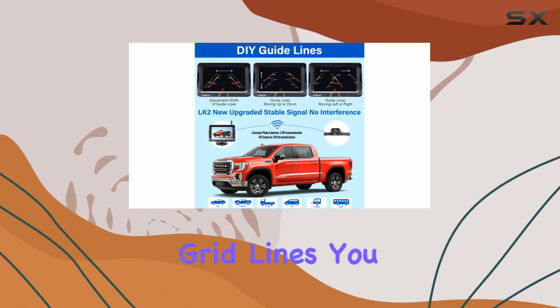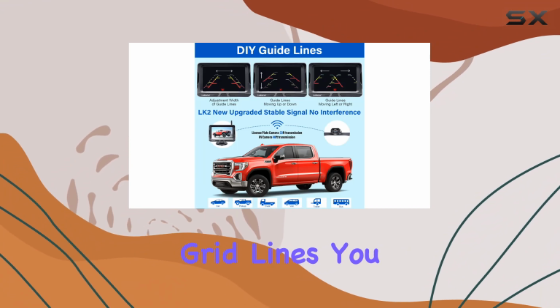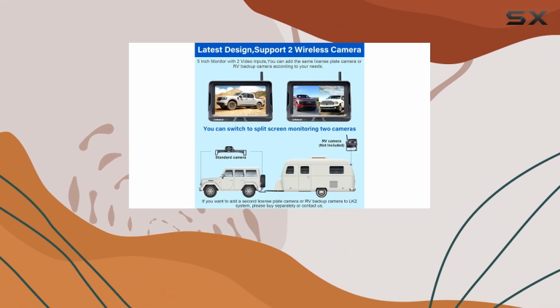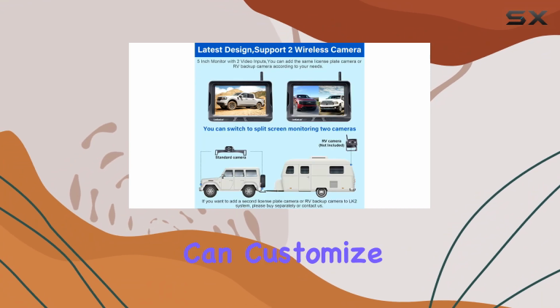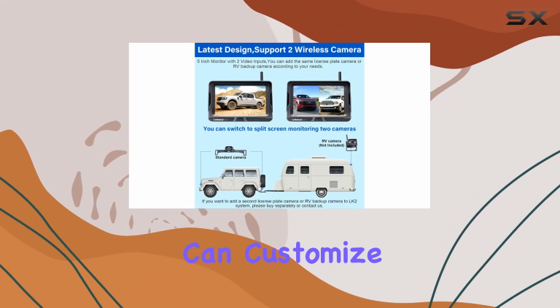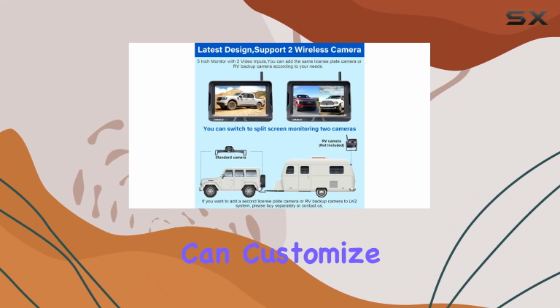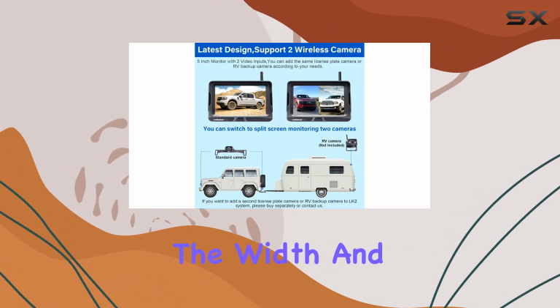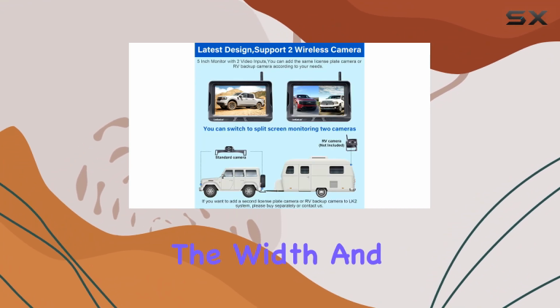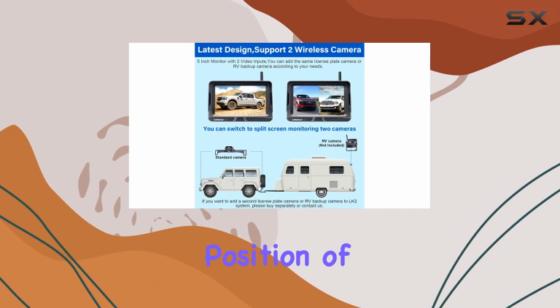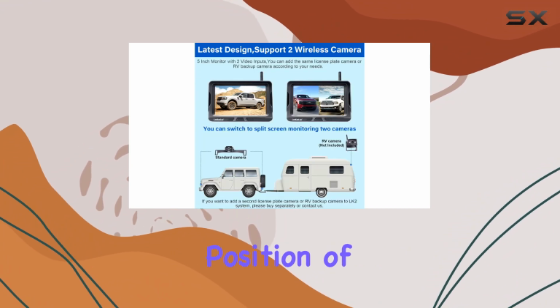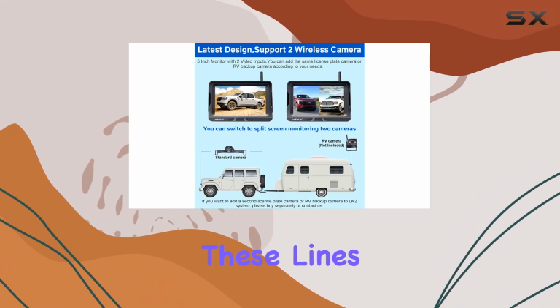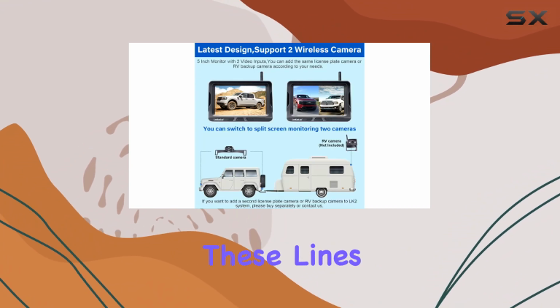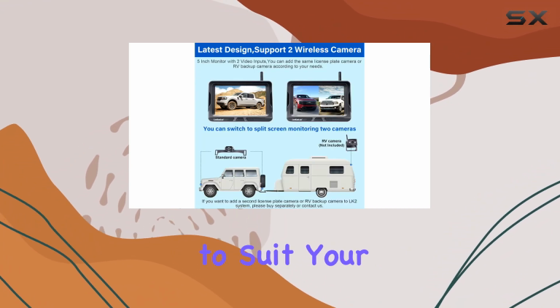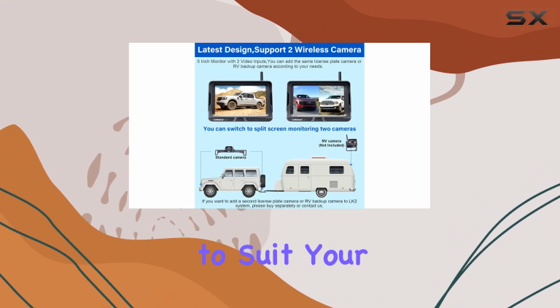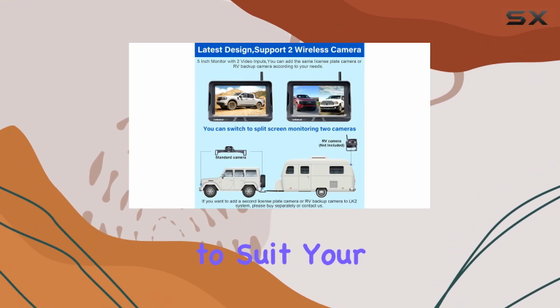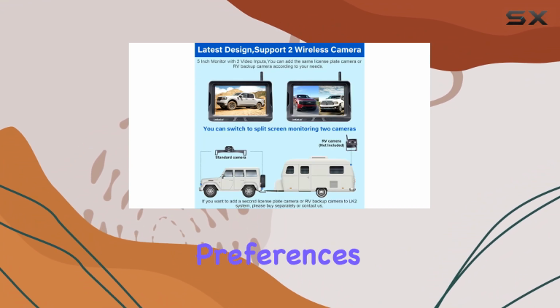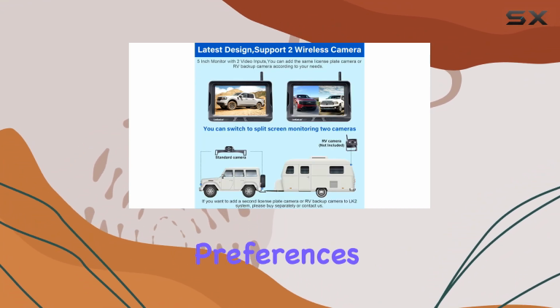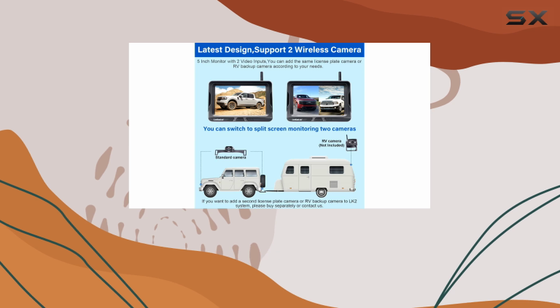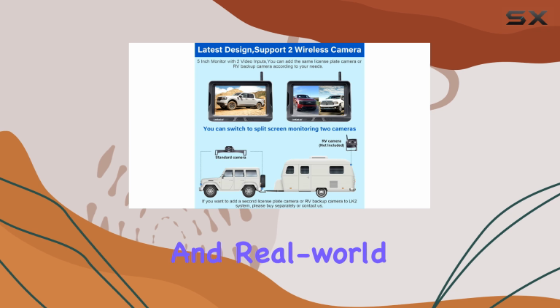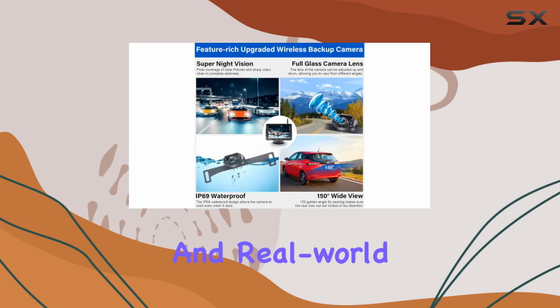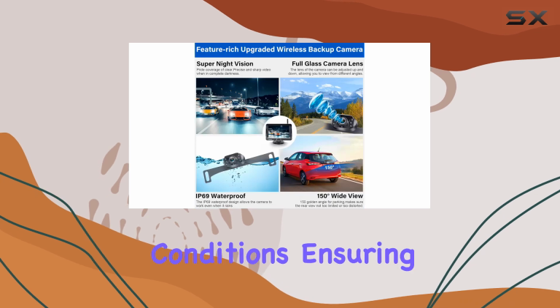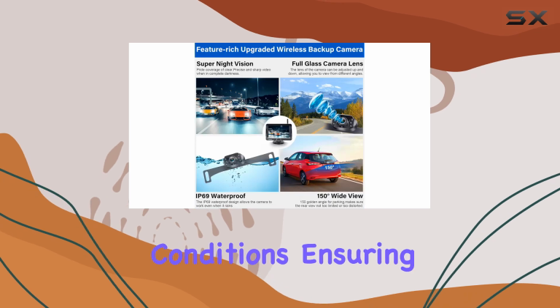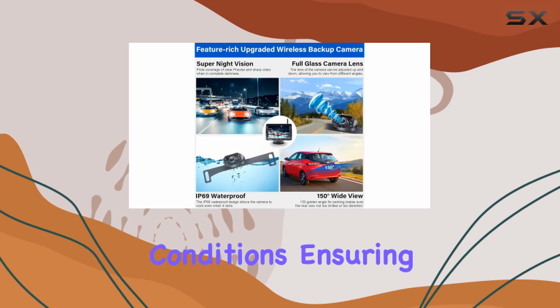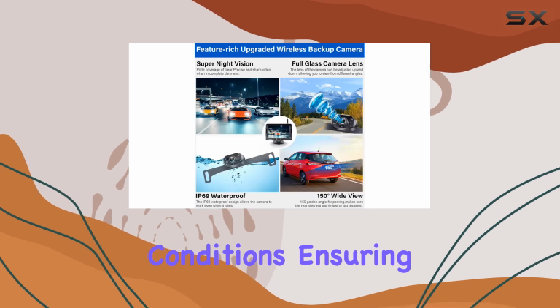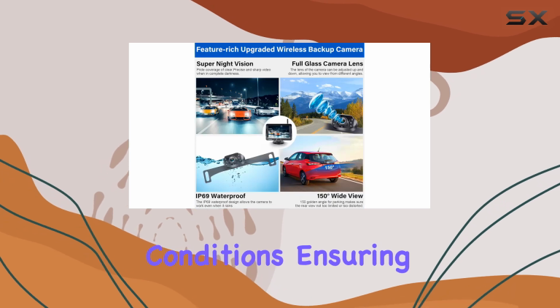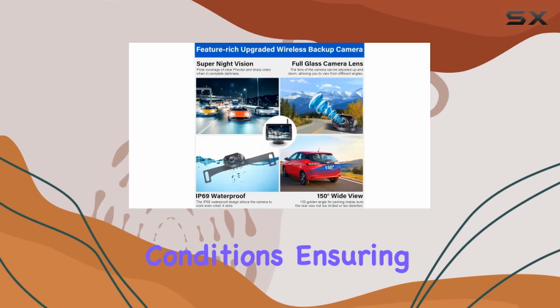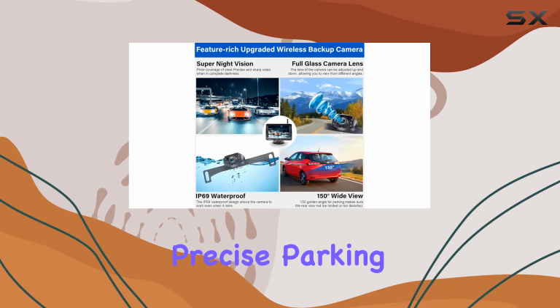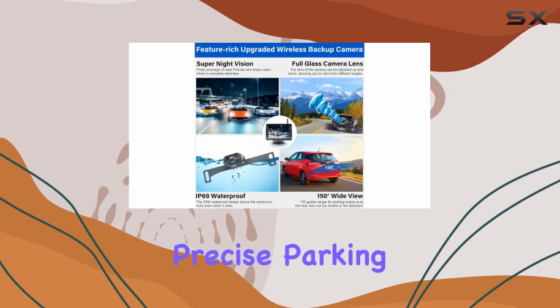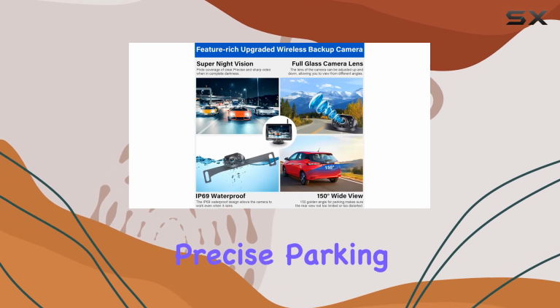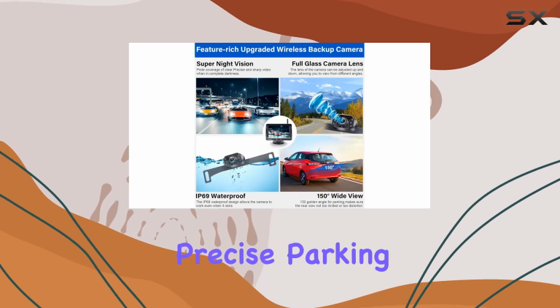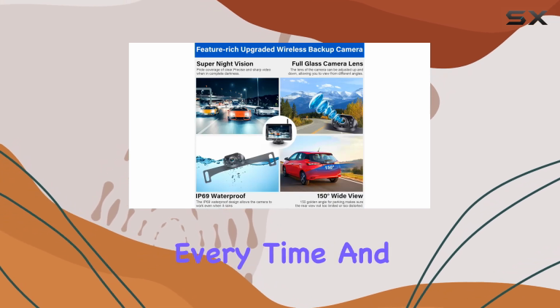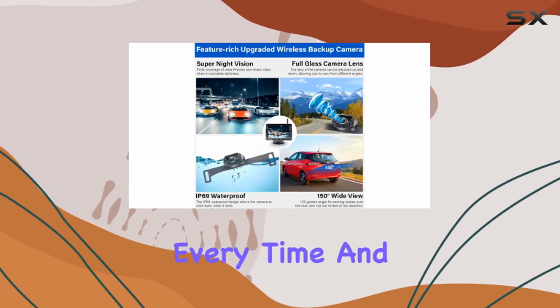One standout feature is the adjustable parking grid lines. You can customize the width and position of these lines to suit your preferences and real-world conditions, ensuring precise parking every time.